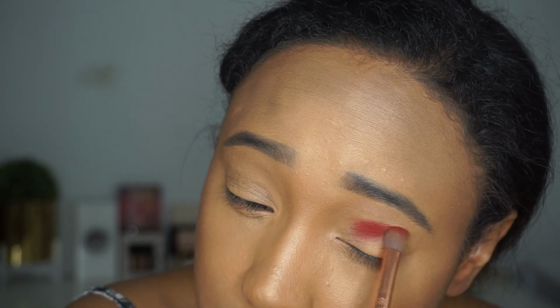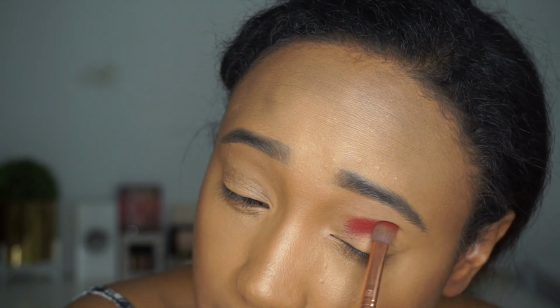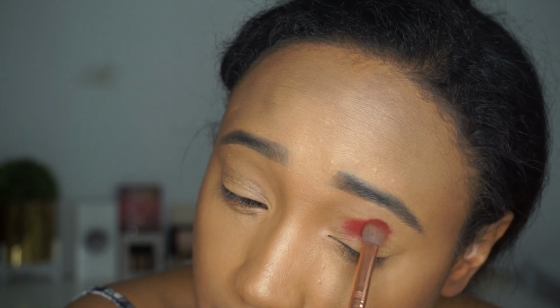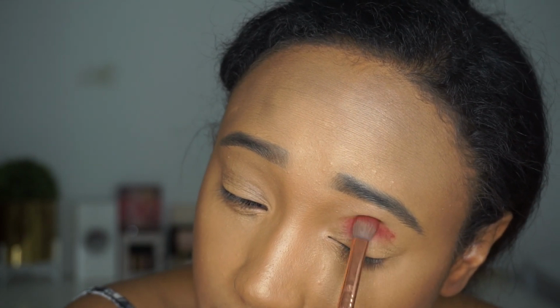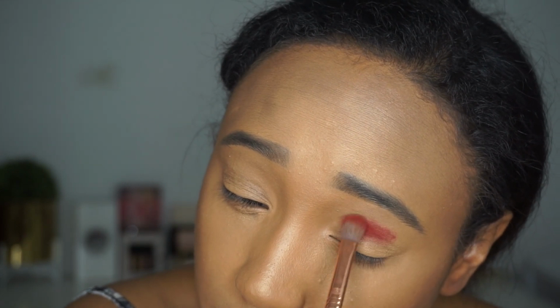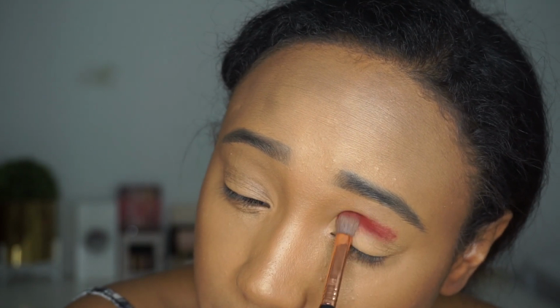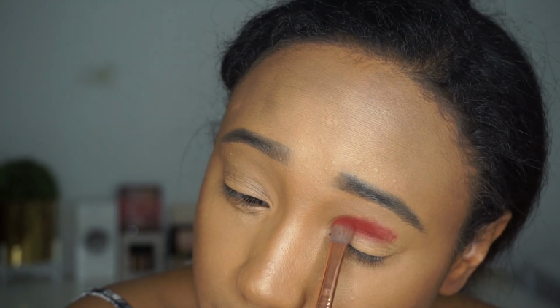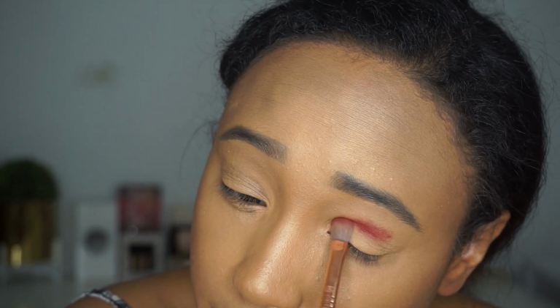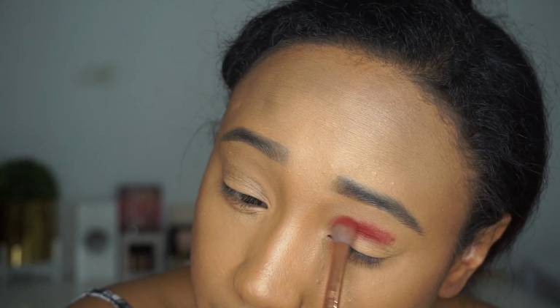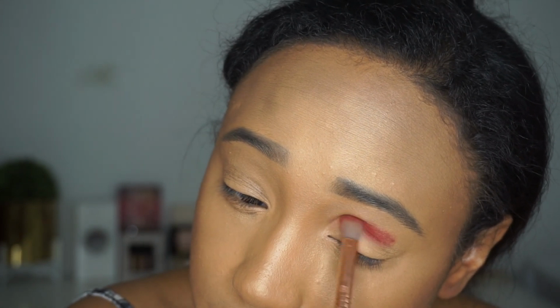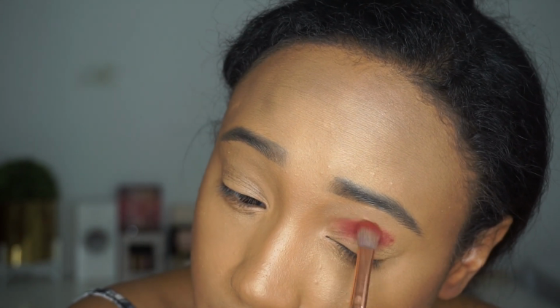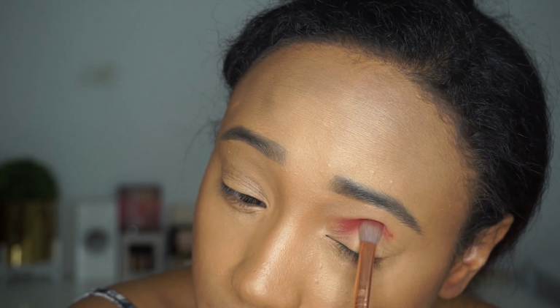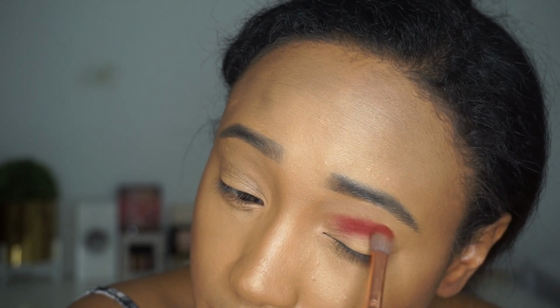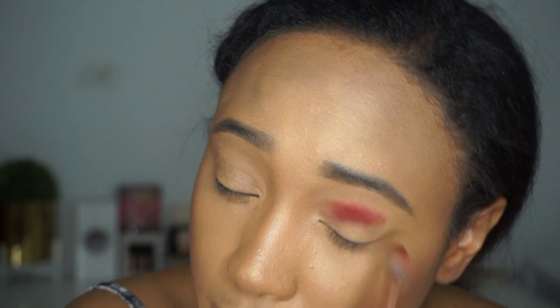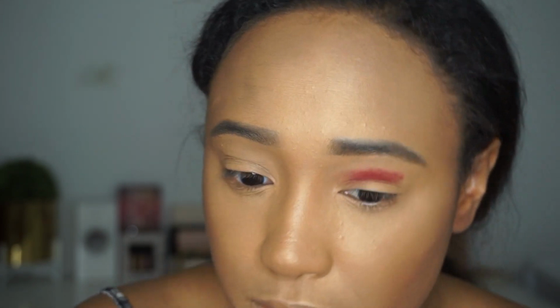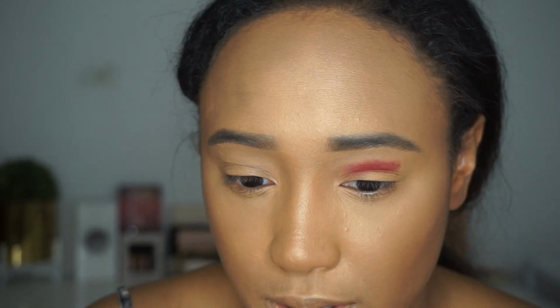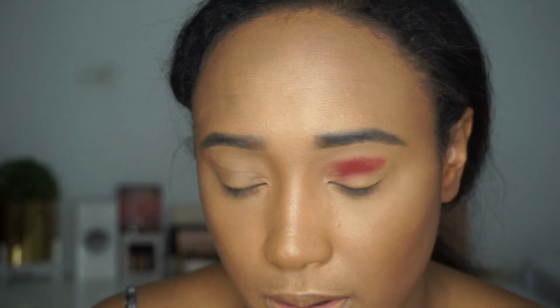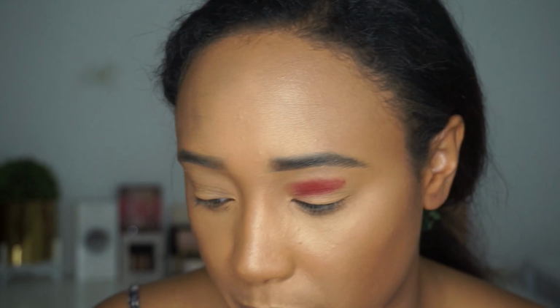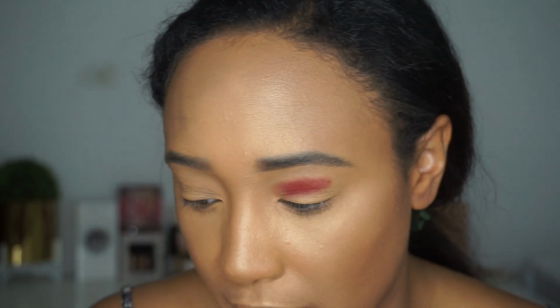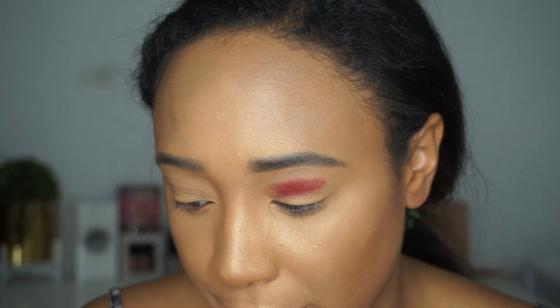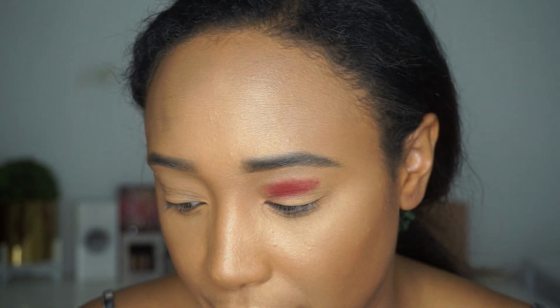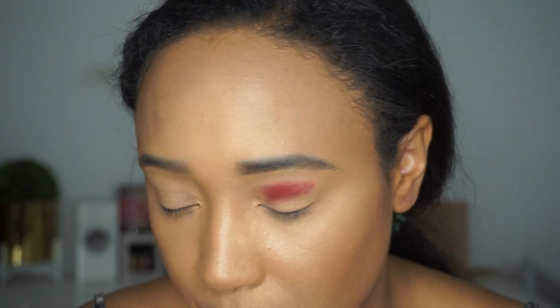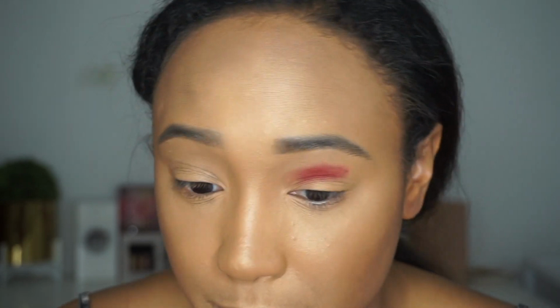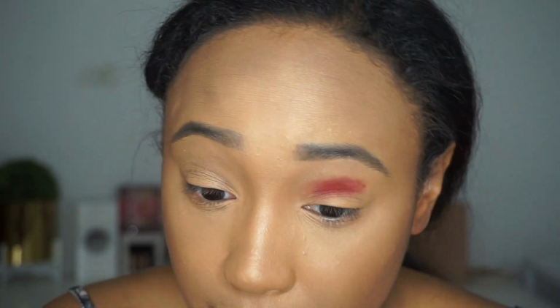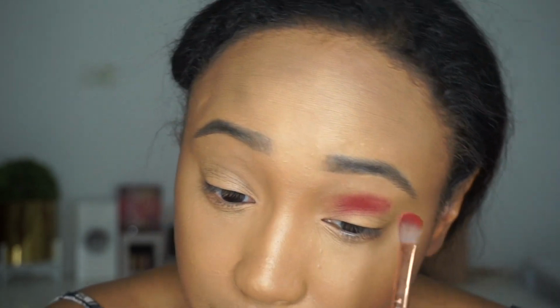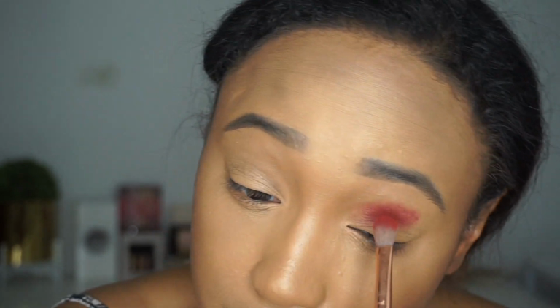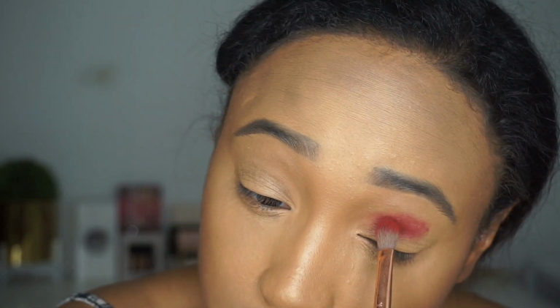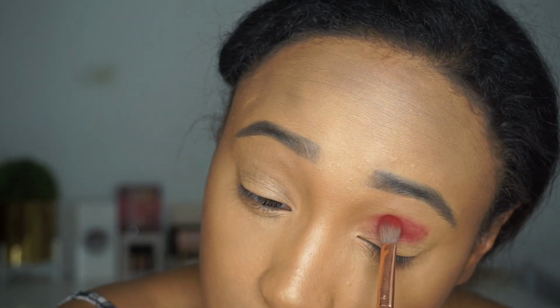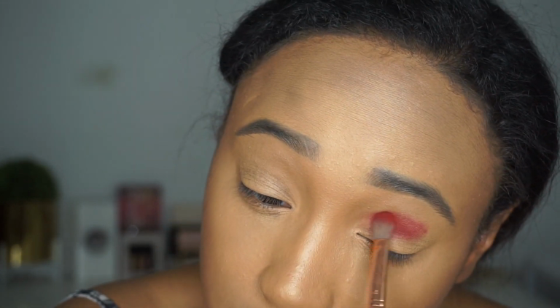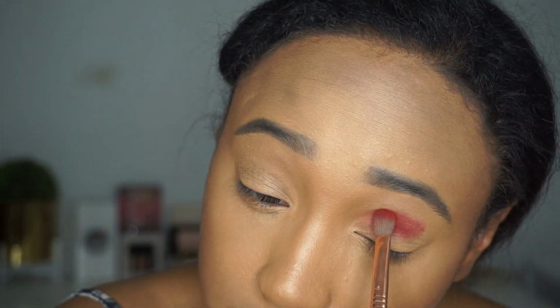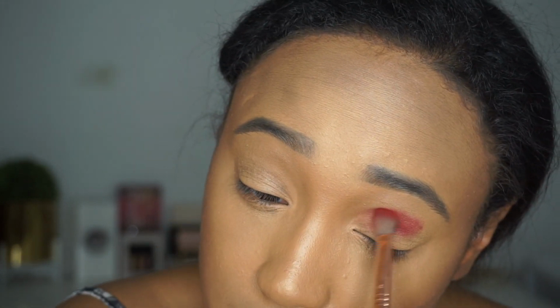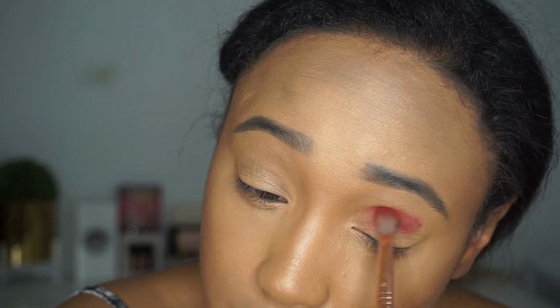I'm going to pack it on first and then blend, packing this on right above my crease. I do have a little bit of a hooded lid, so I'm going to go a little bit higher than where my crease is.